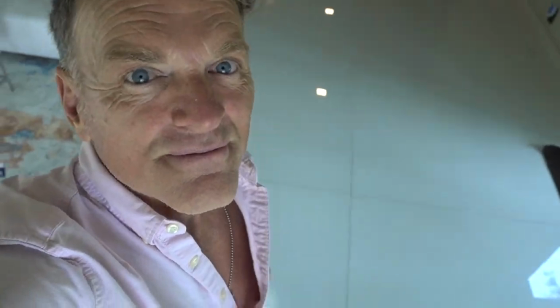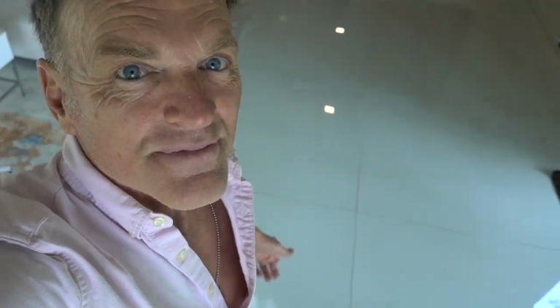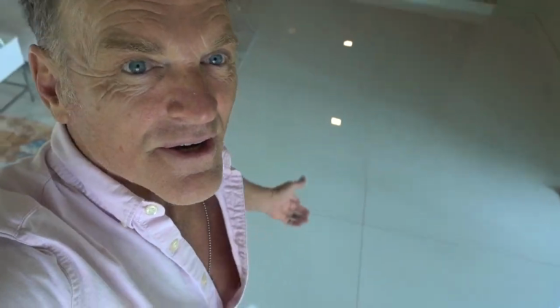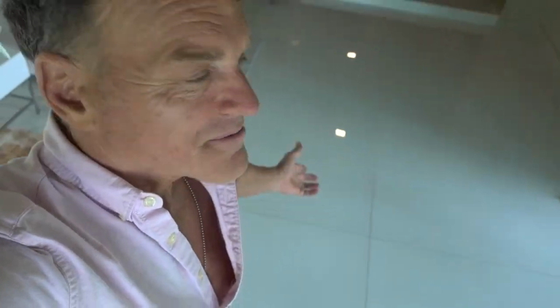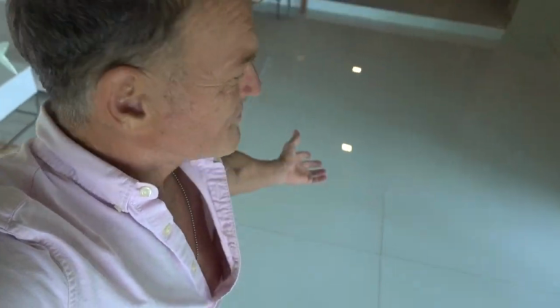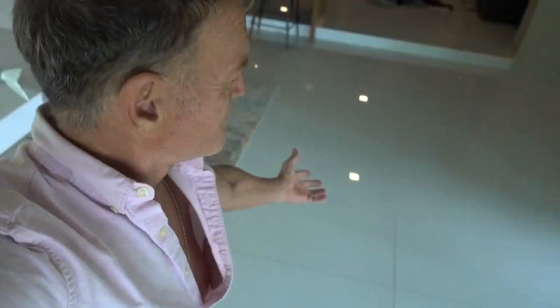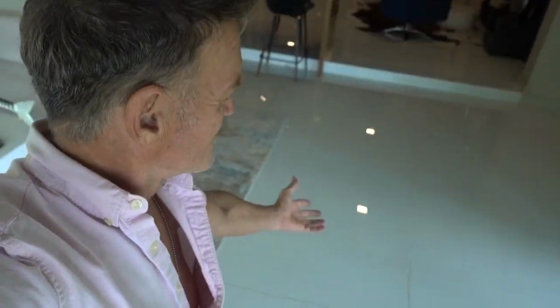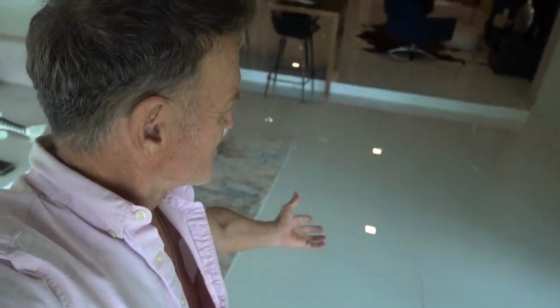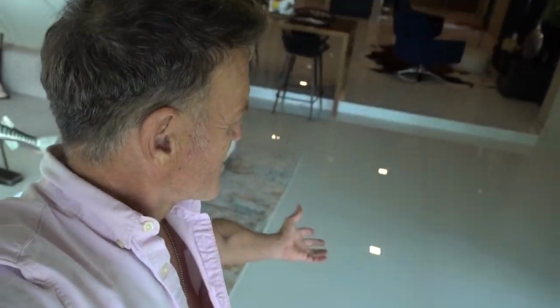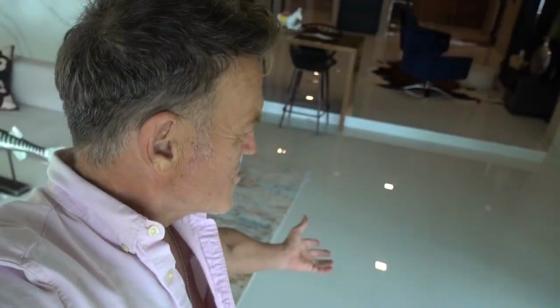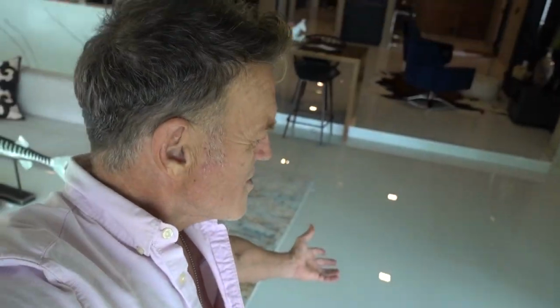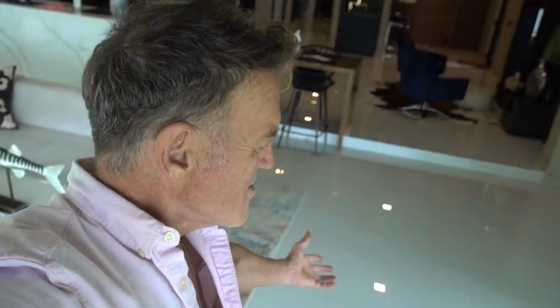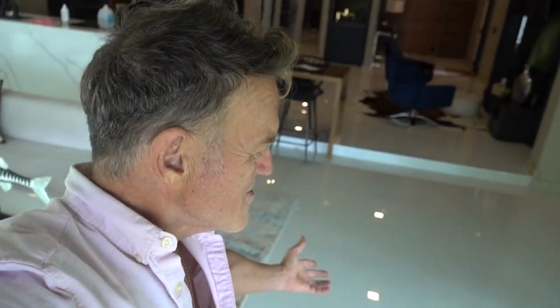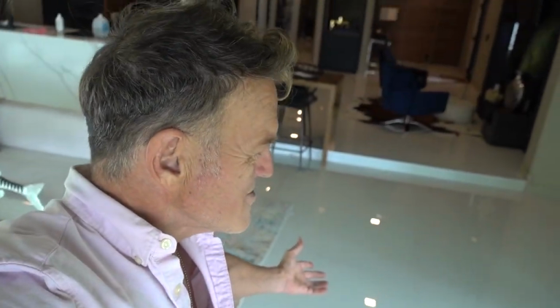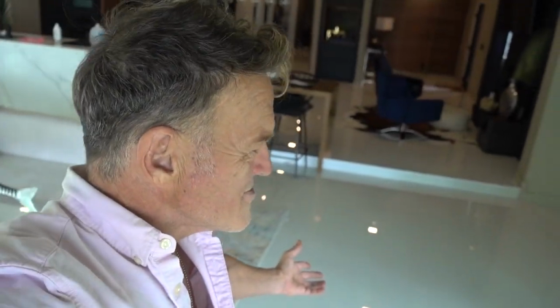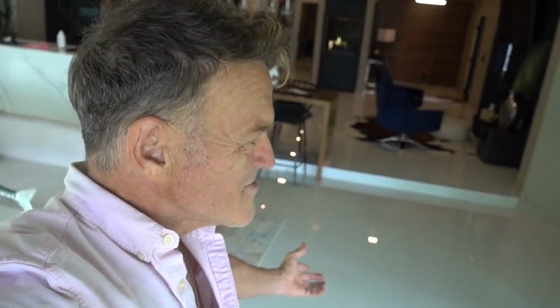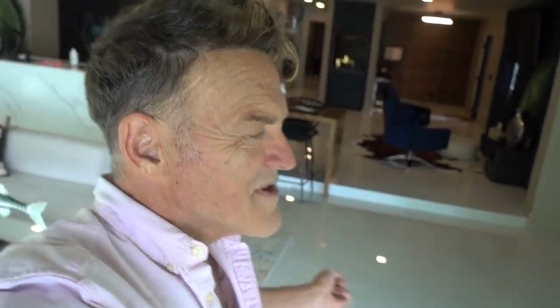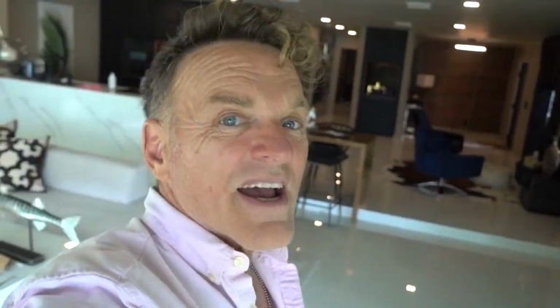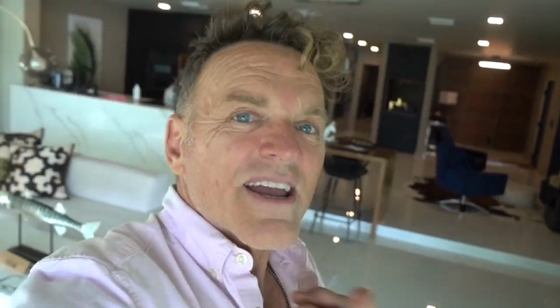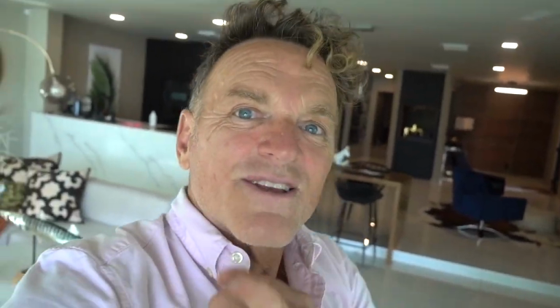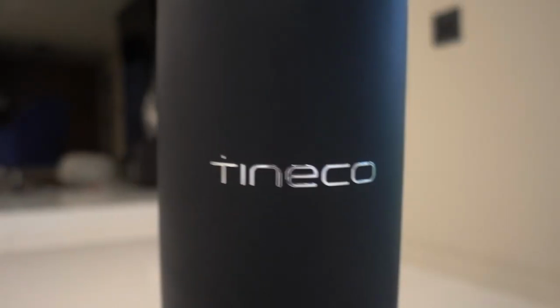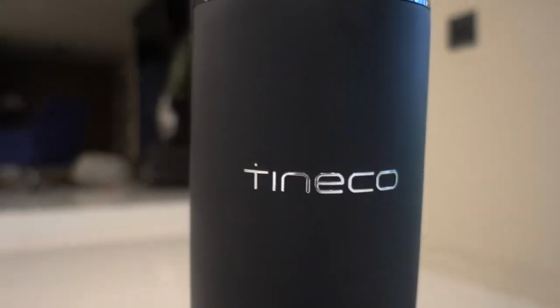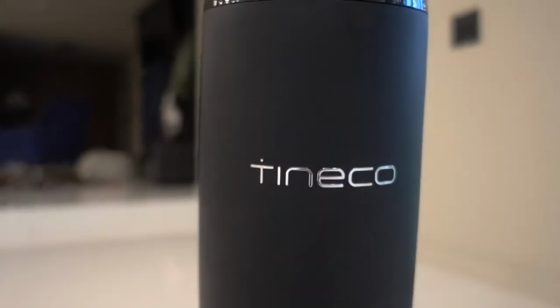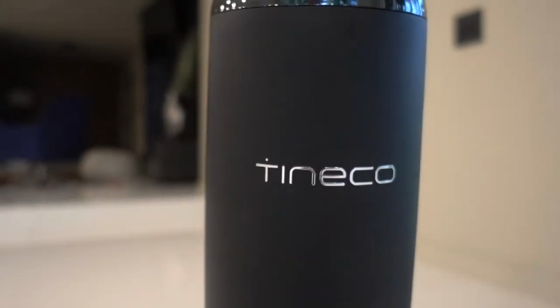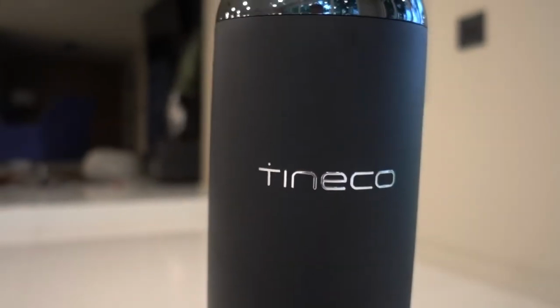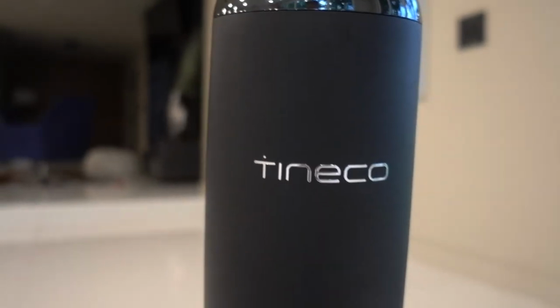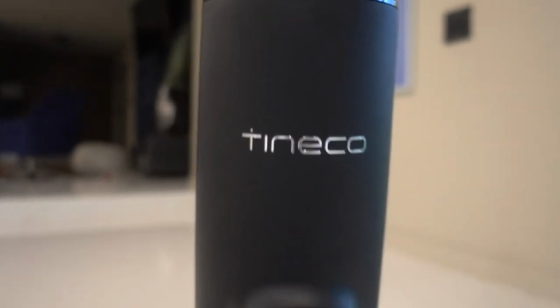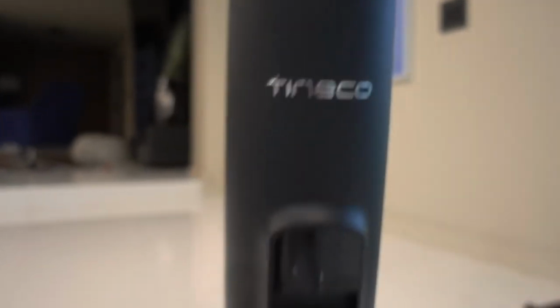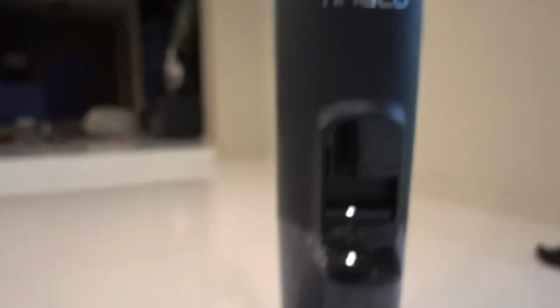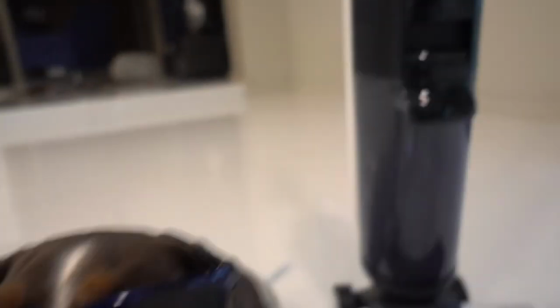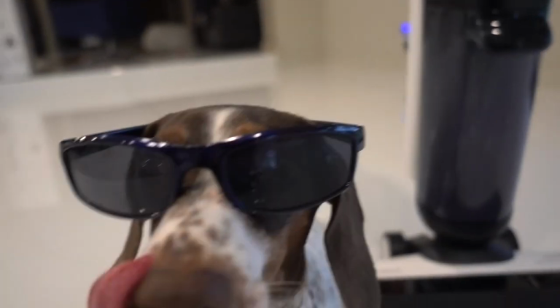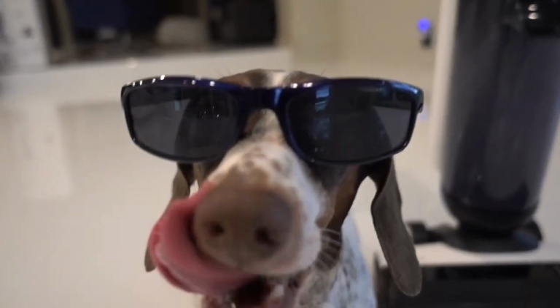Get your sunglasses — it's bright in here.